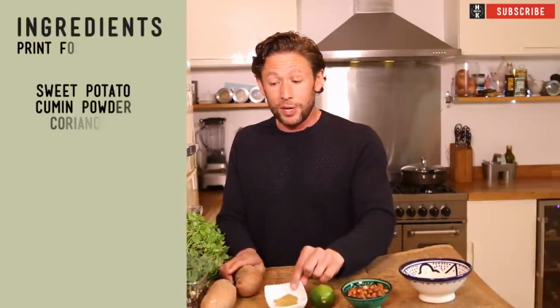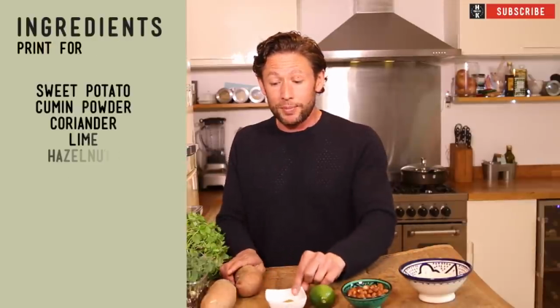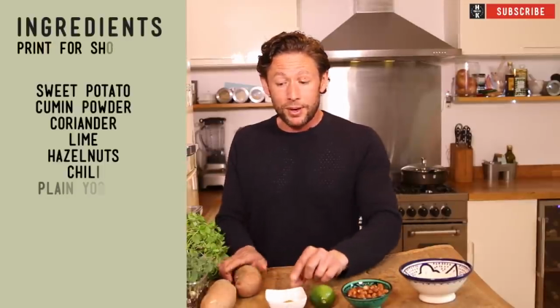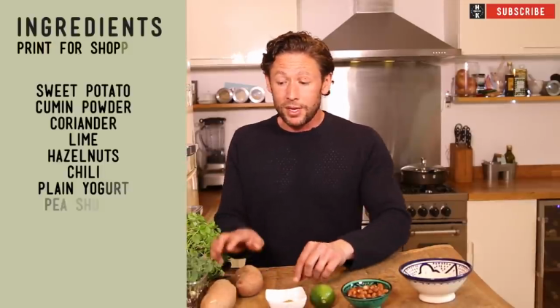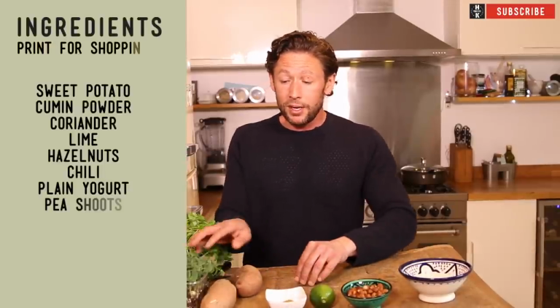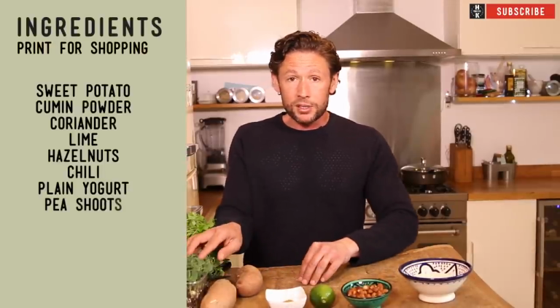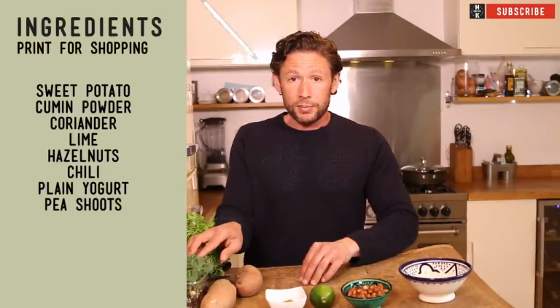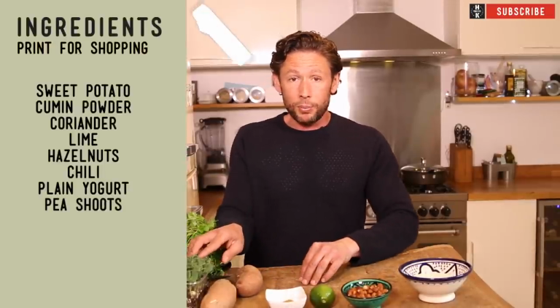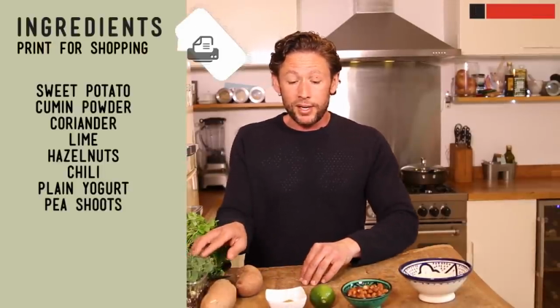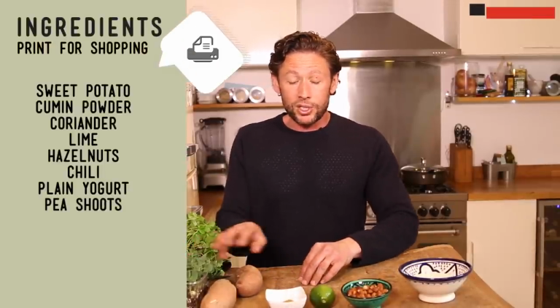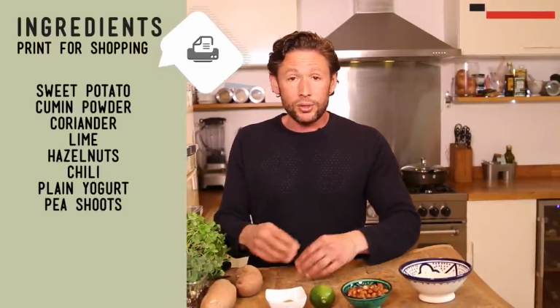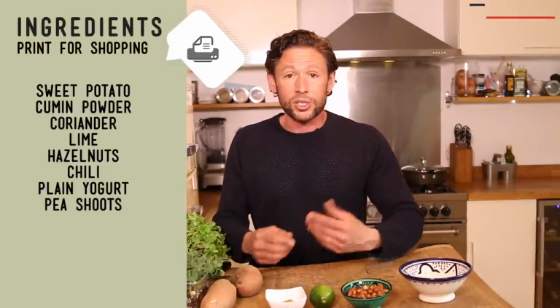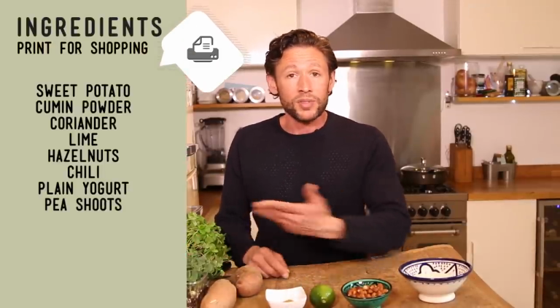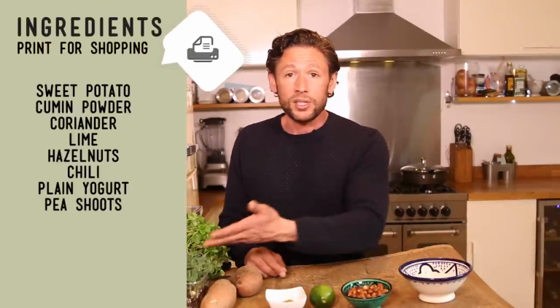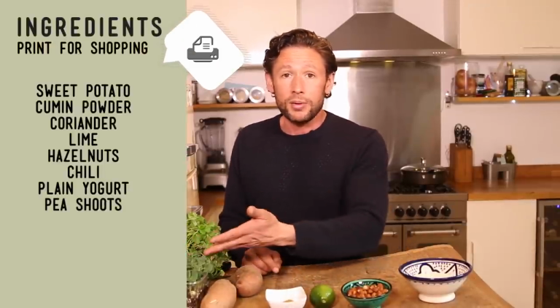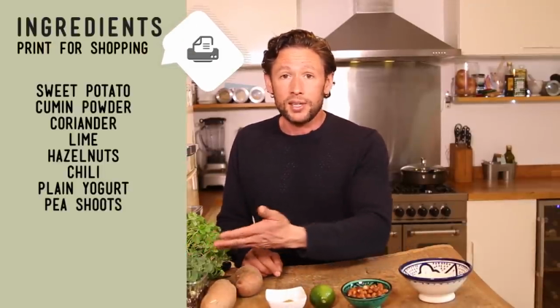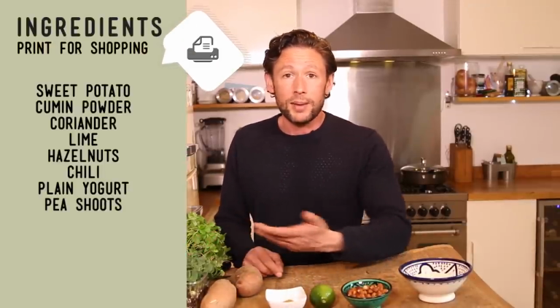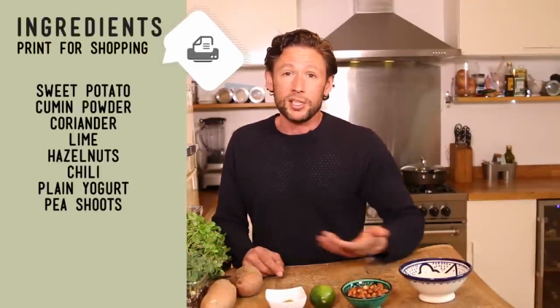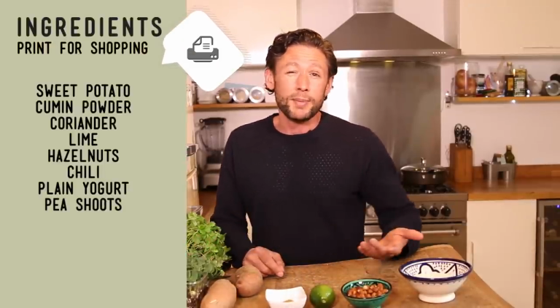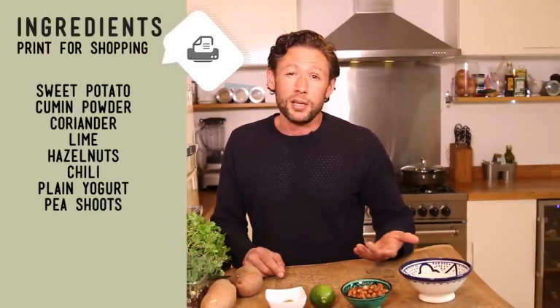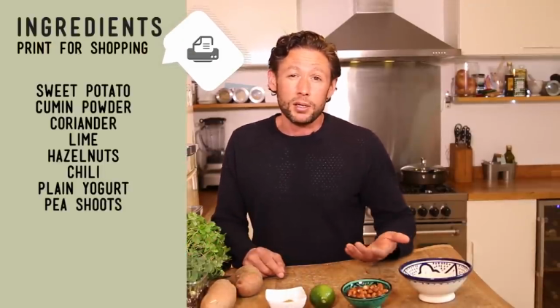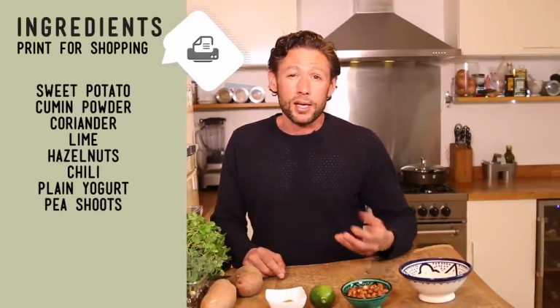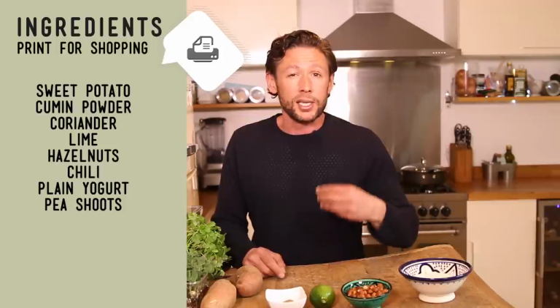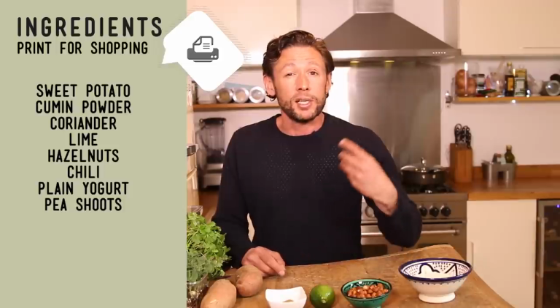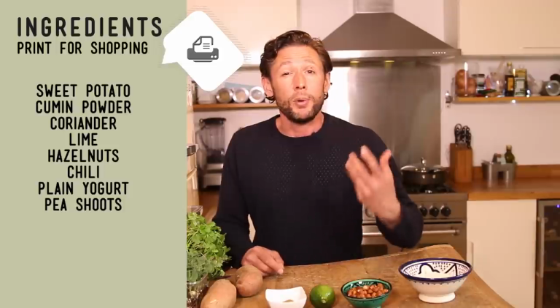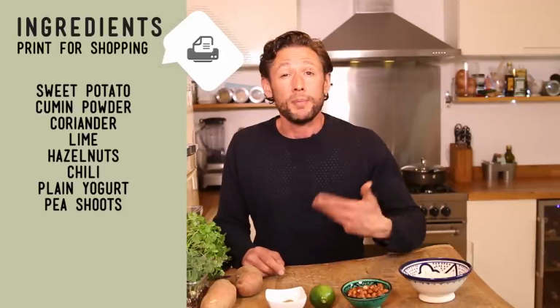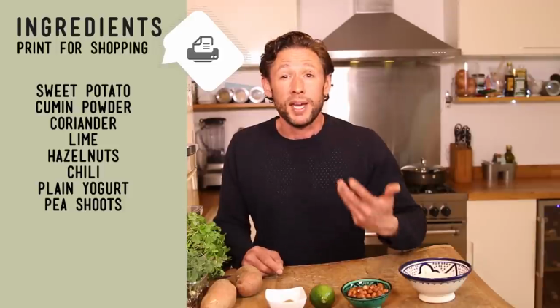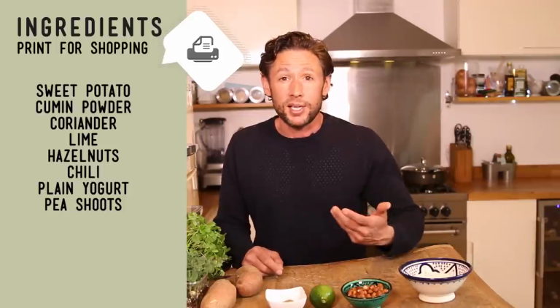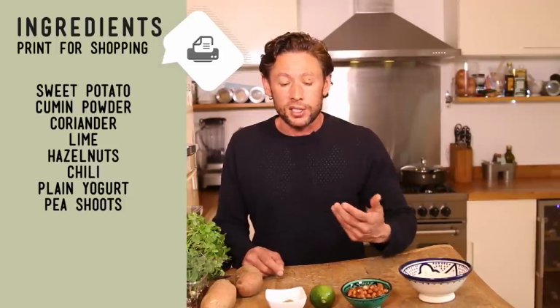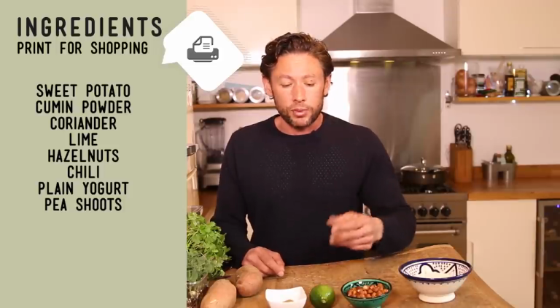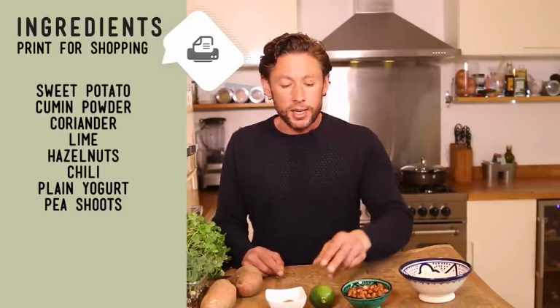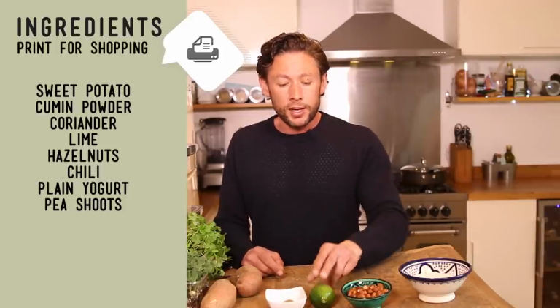Some little pea shoots — you don't need them, they just make it look nice and give it a little bit of a pea taste through it.